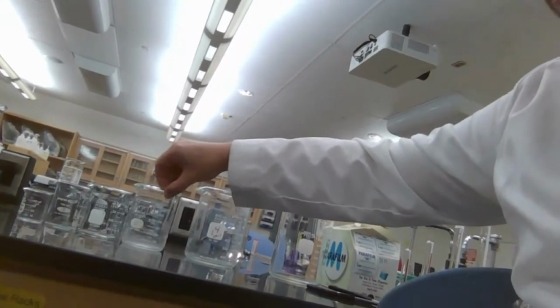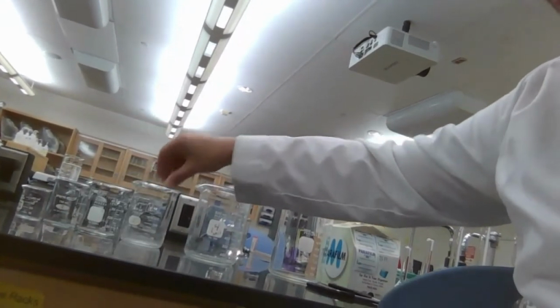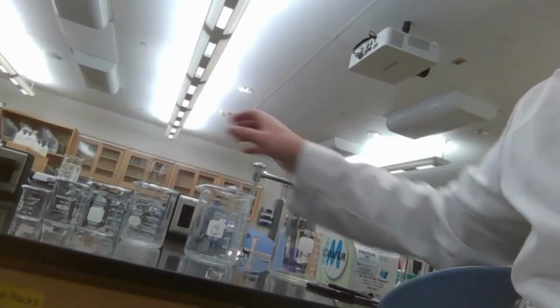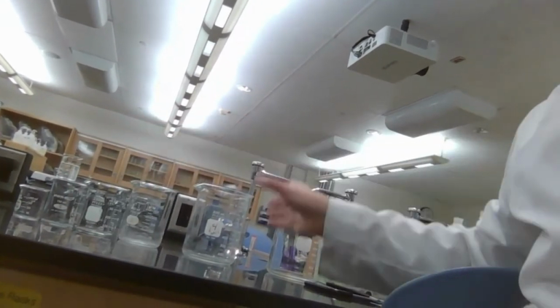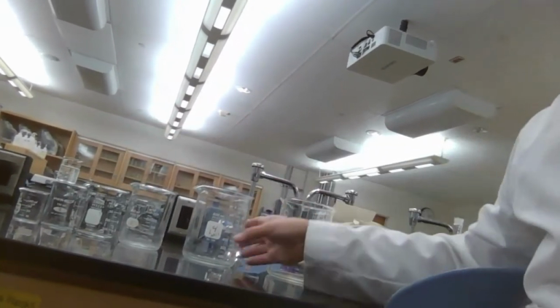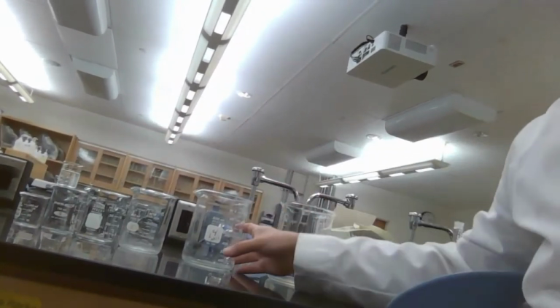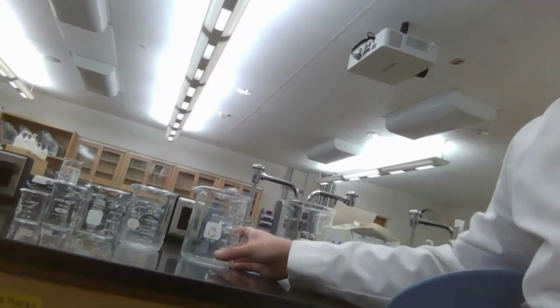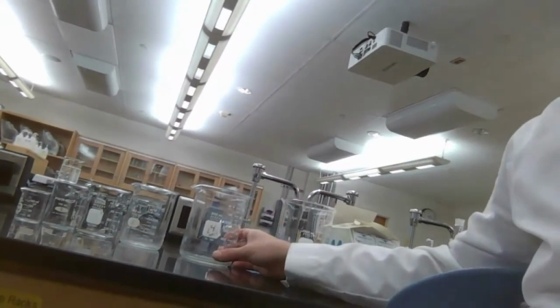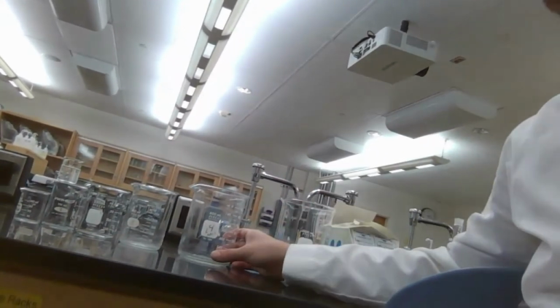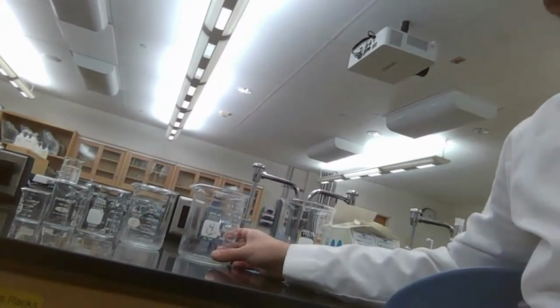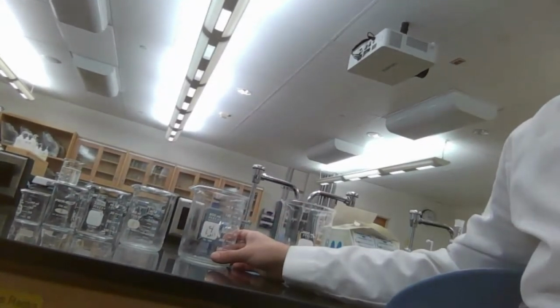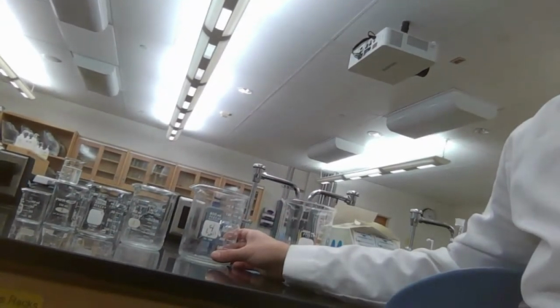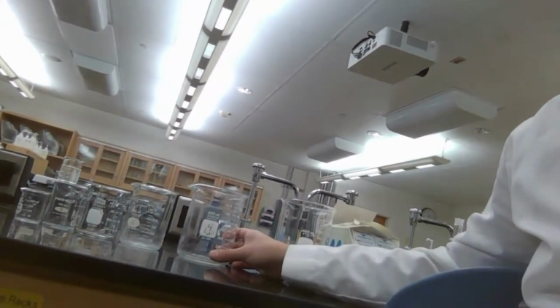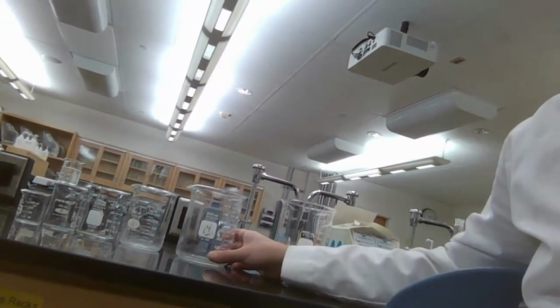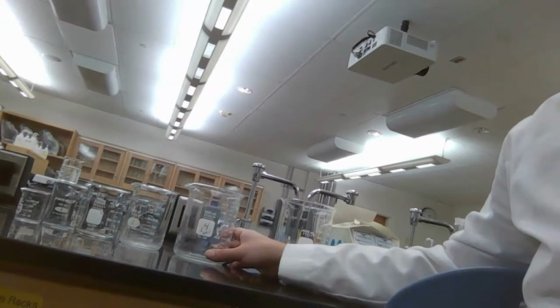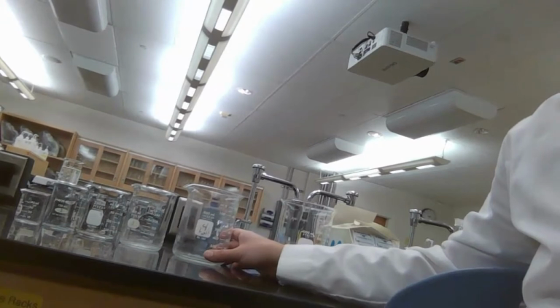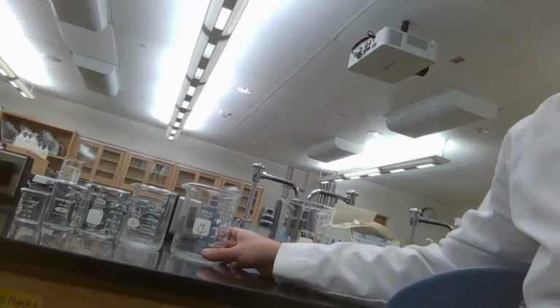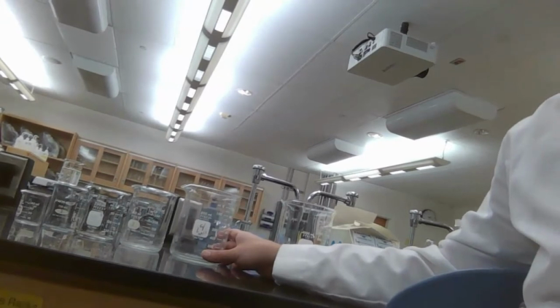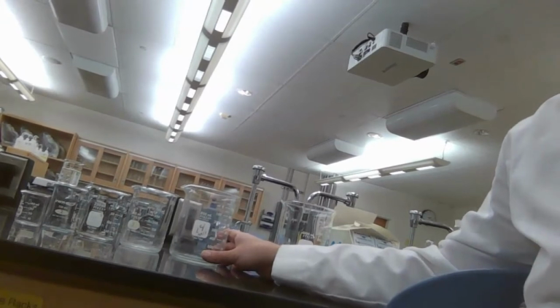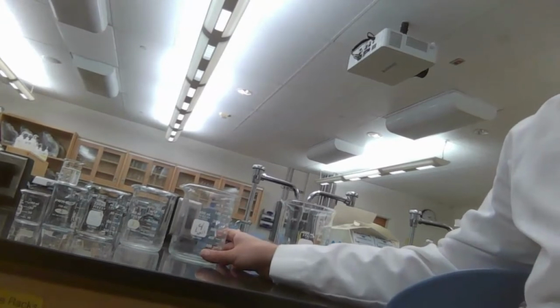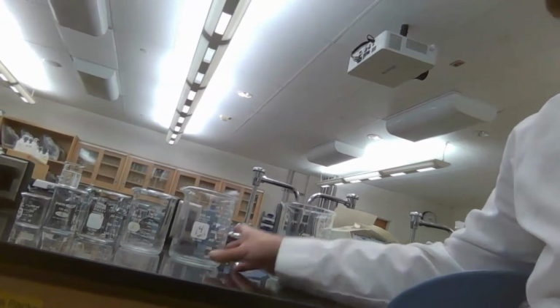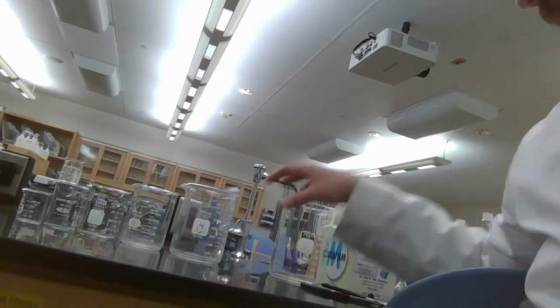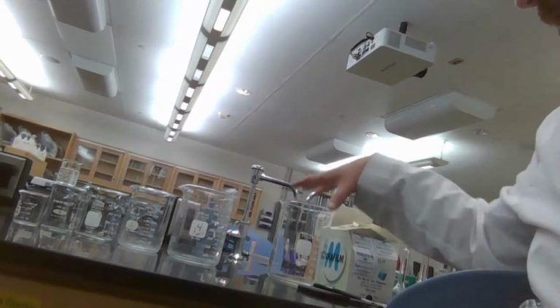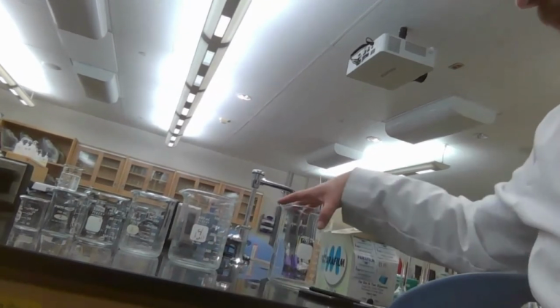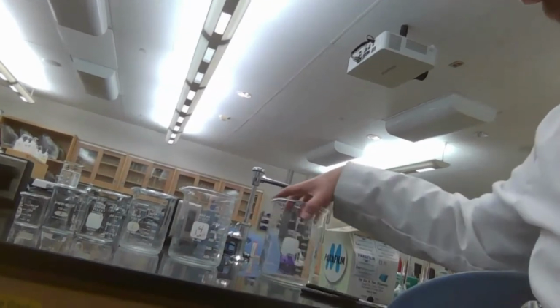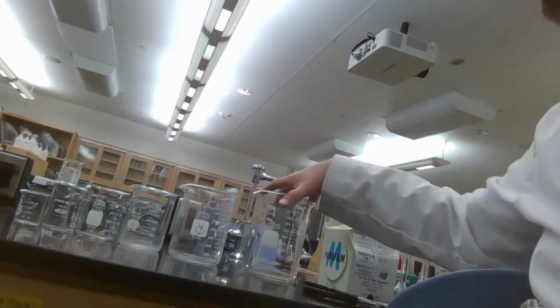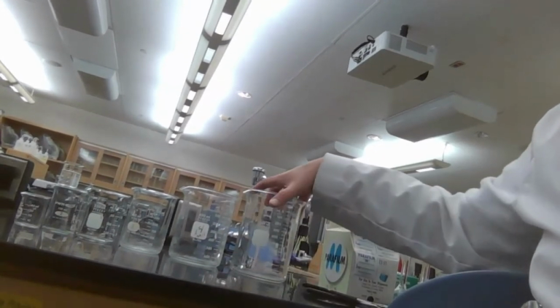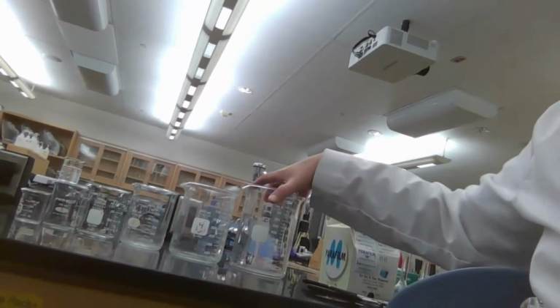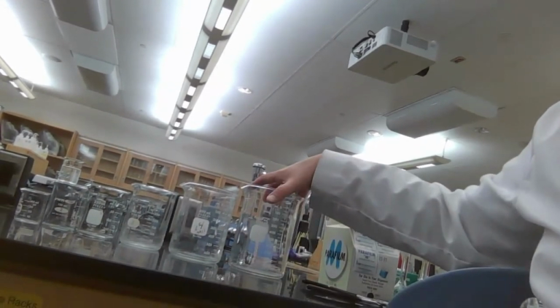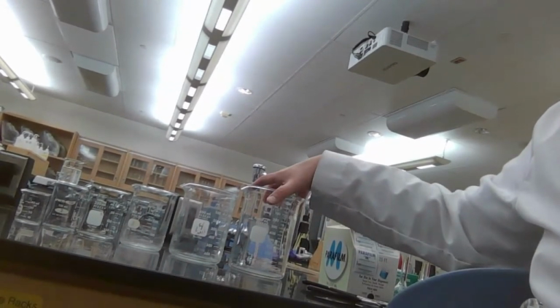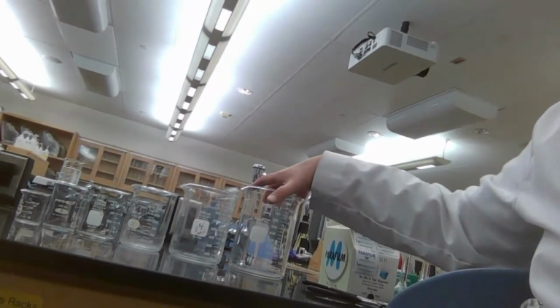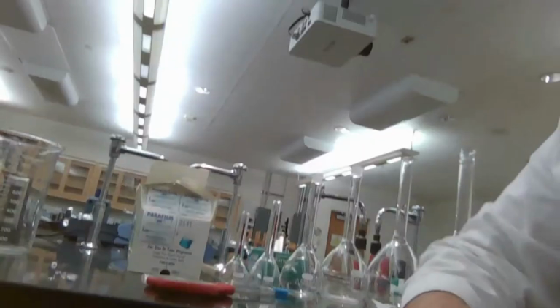We also have the 800 mL beaker as well as the 1,000 mL beaker.